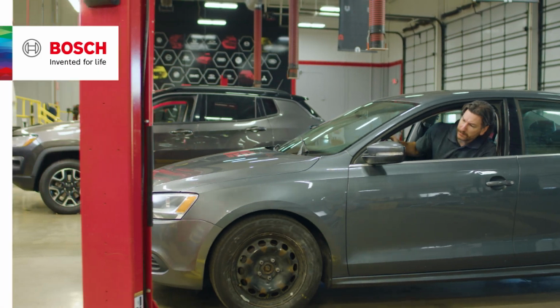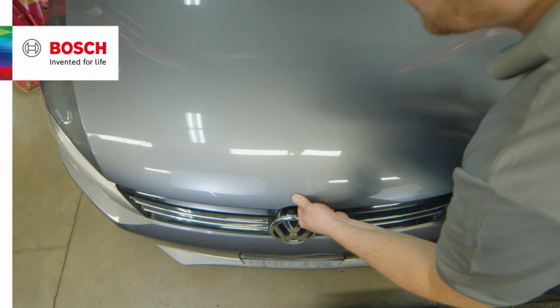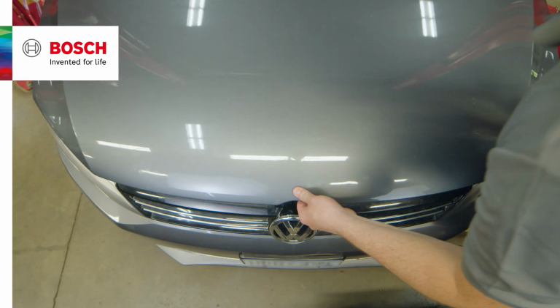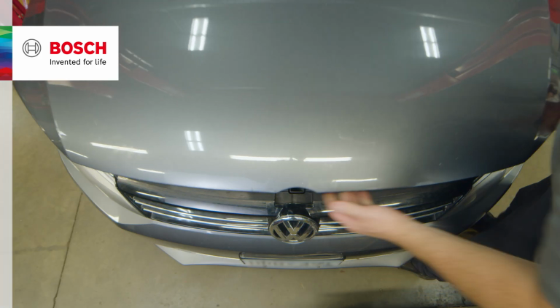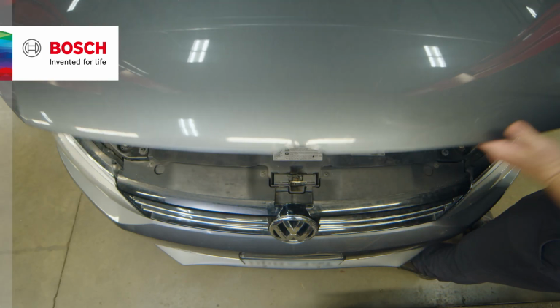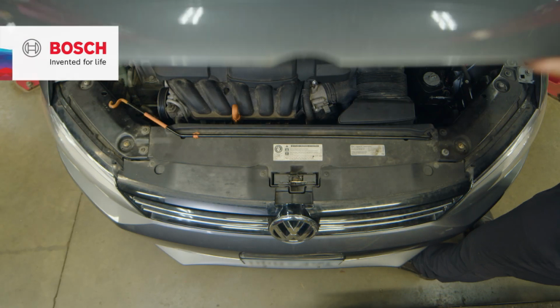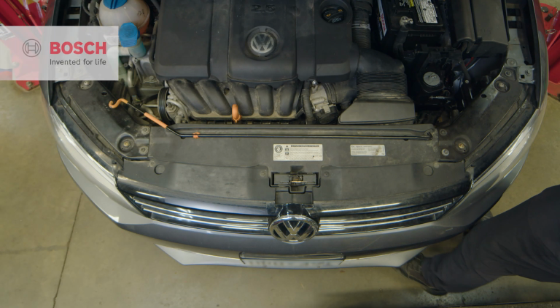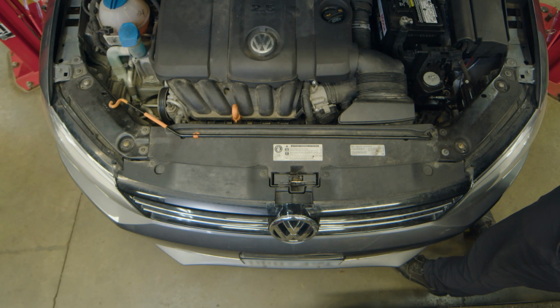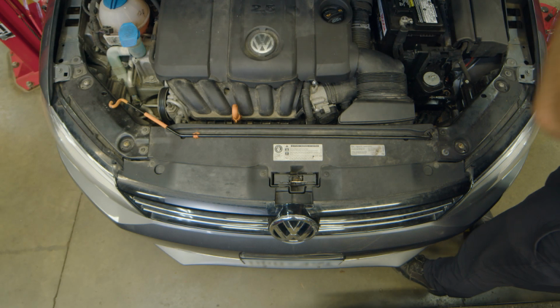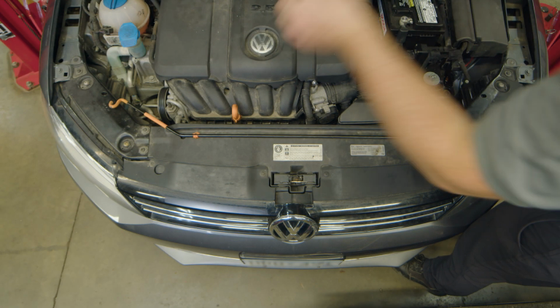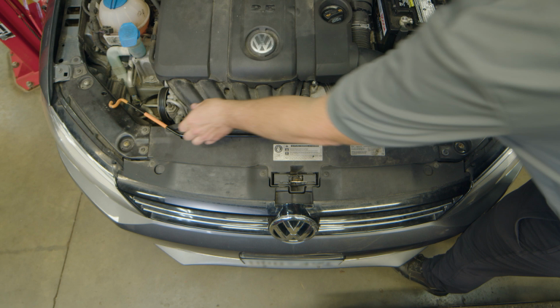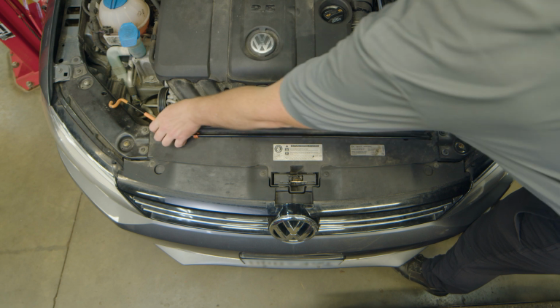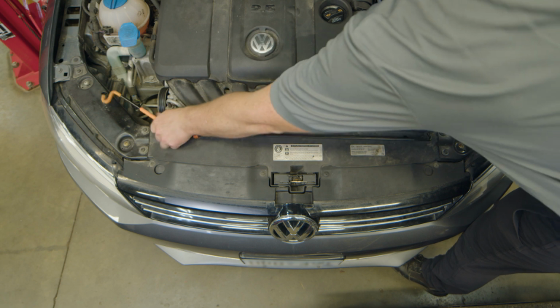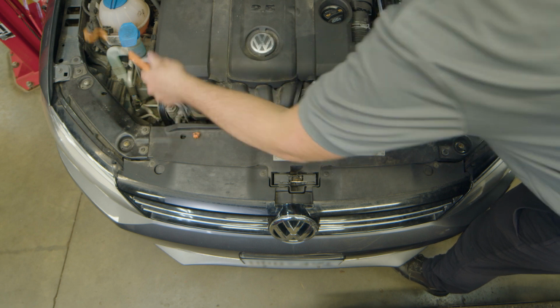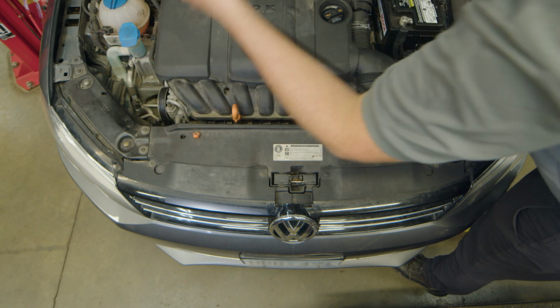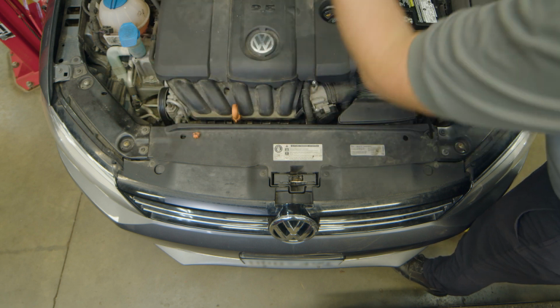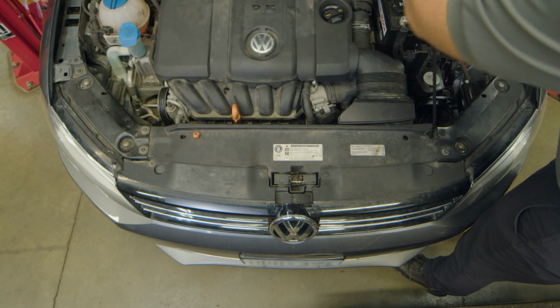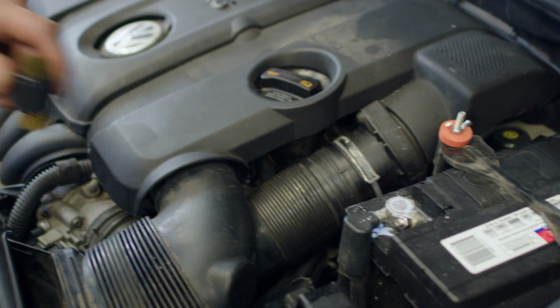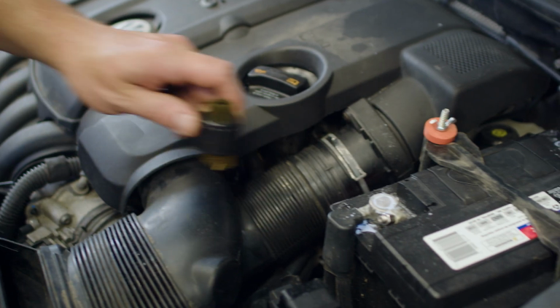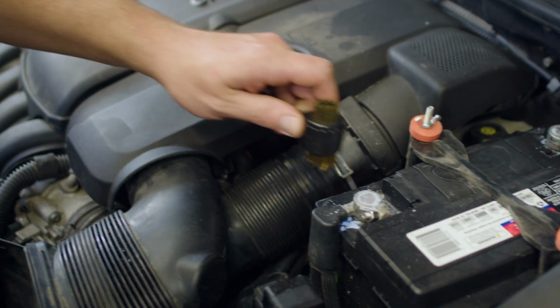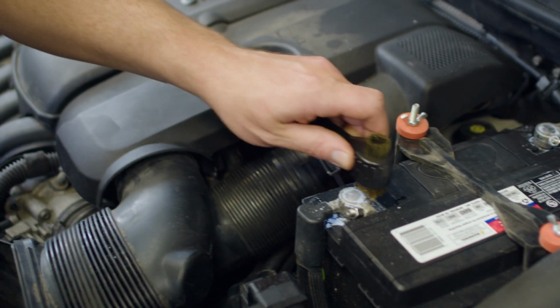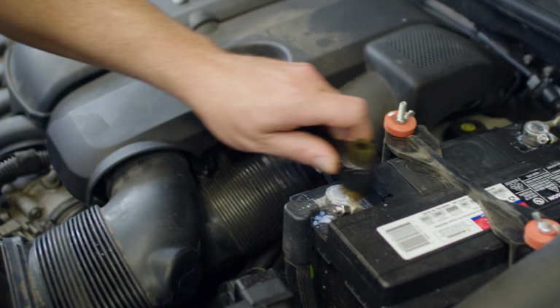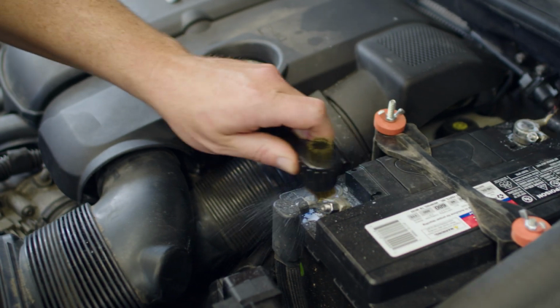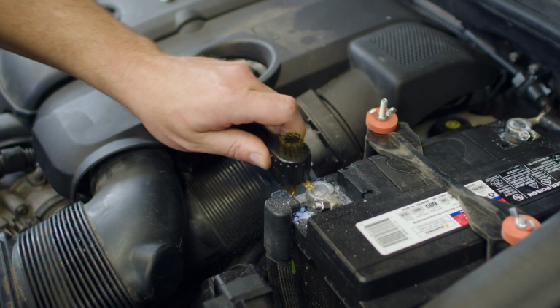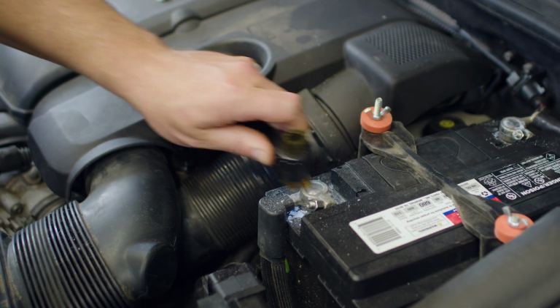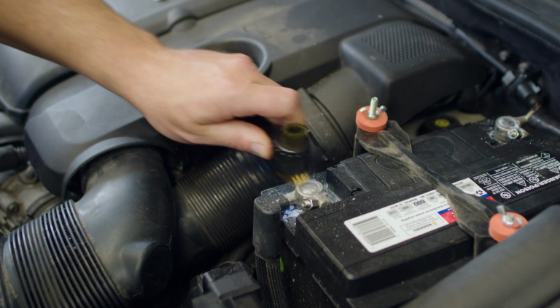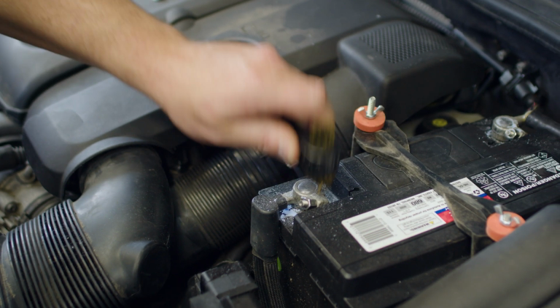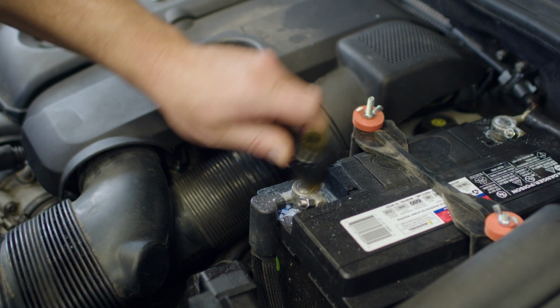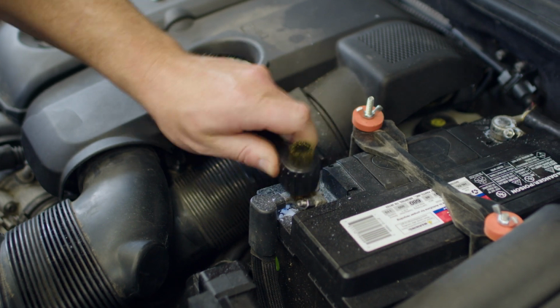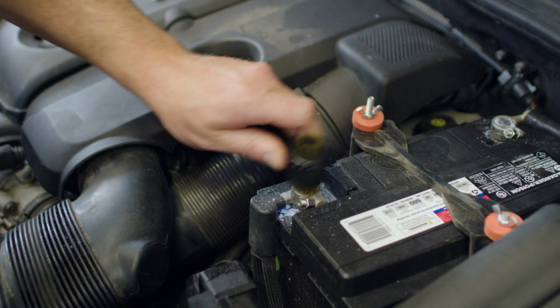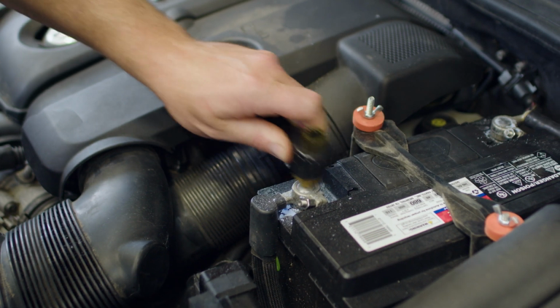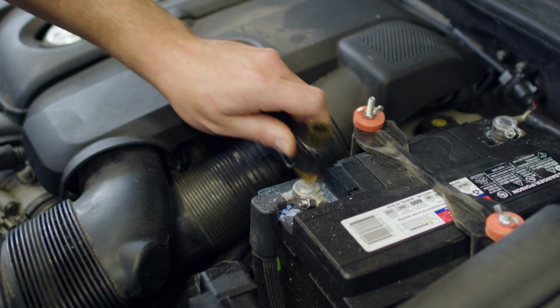During the initial visual inspection, we noticed corrosion on the battery terminals and an aftermarket rubber hold down.